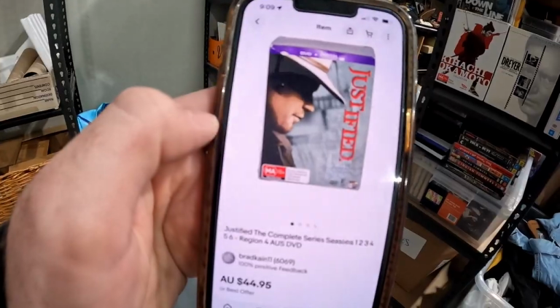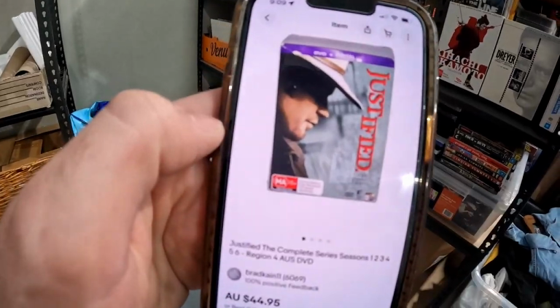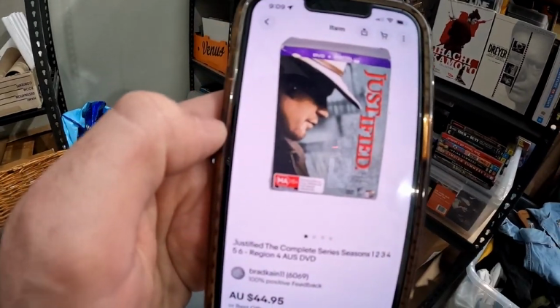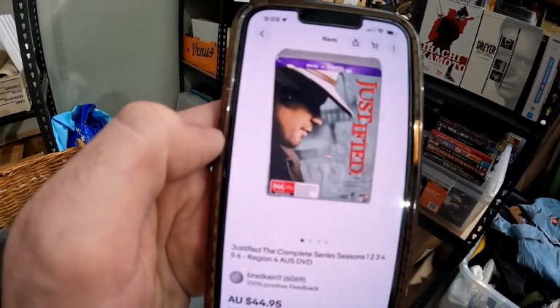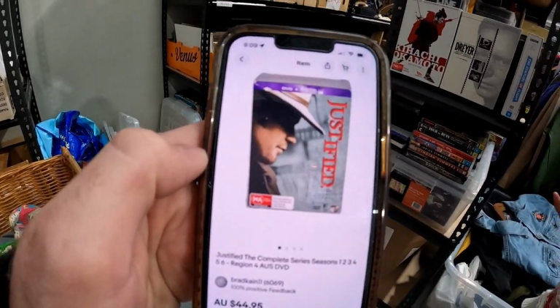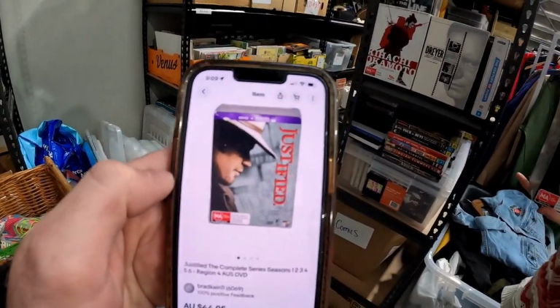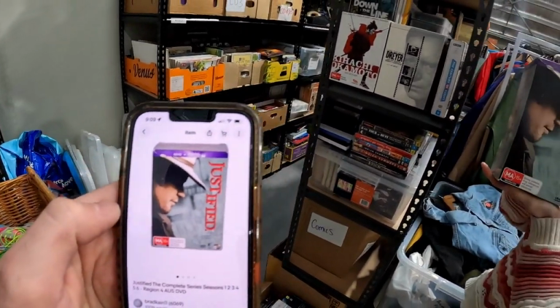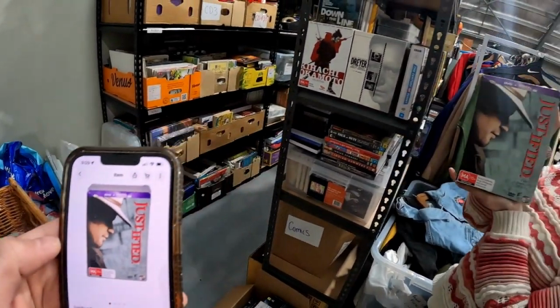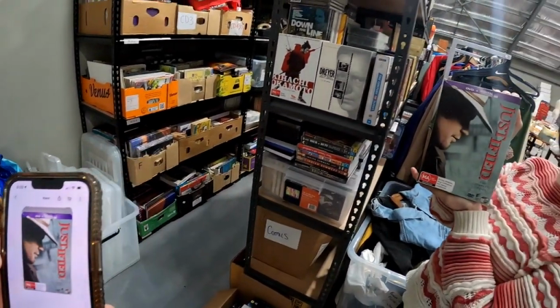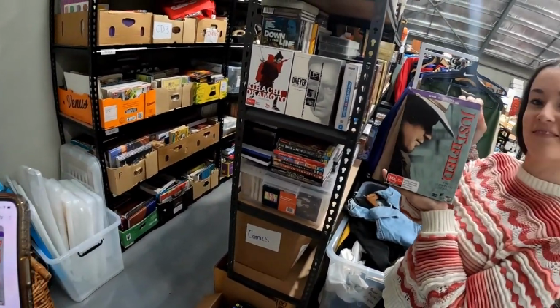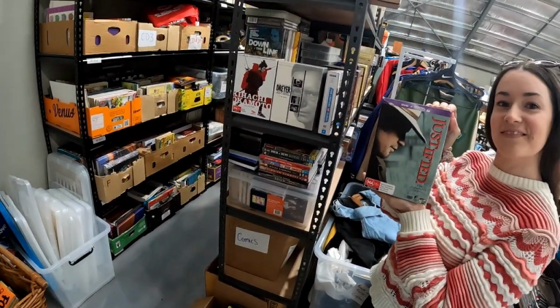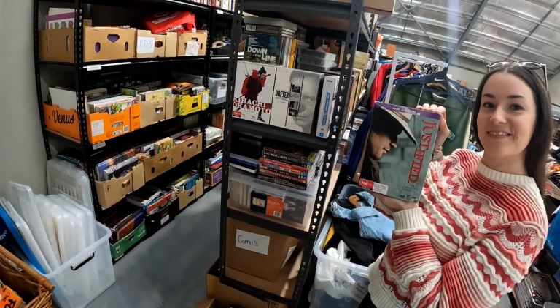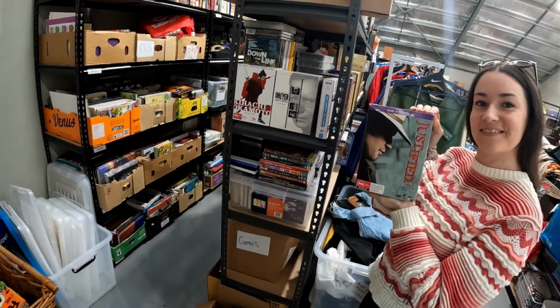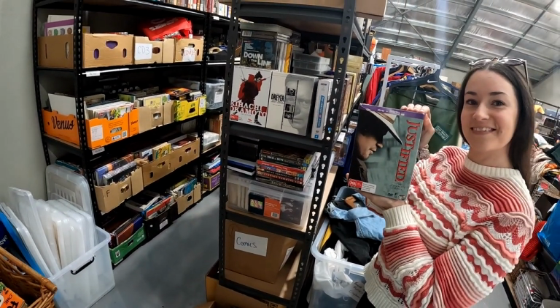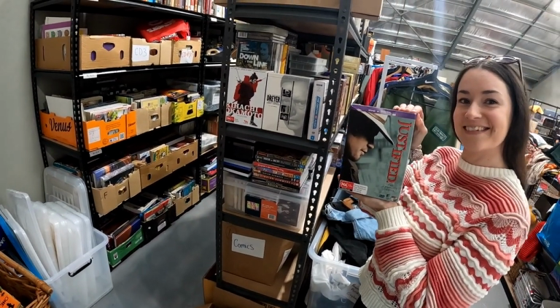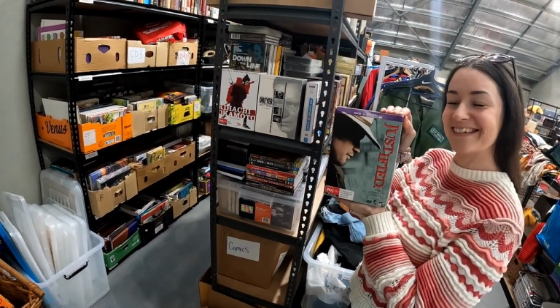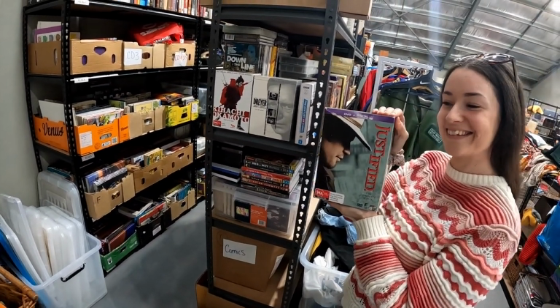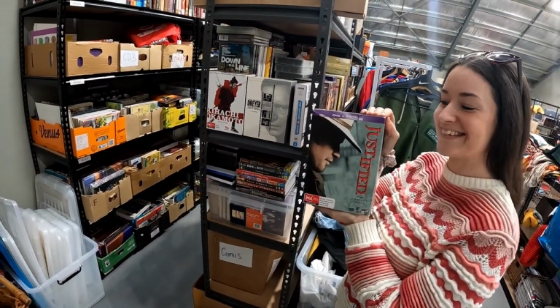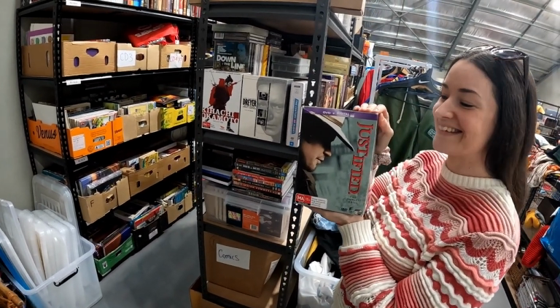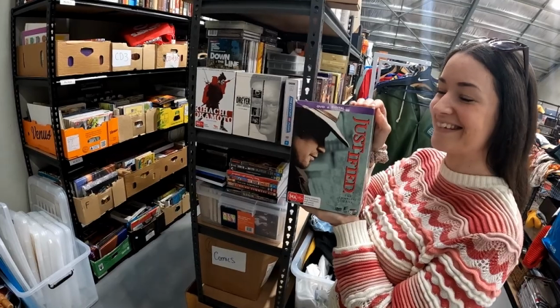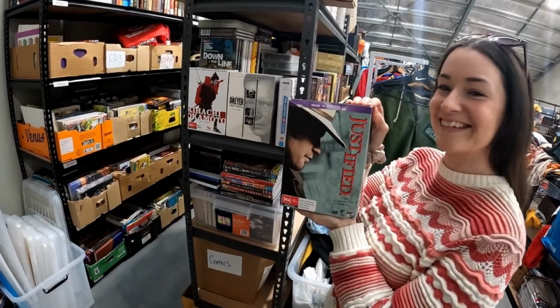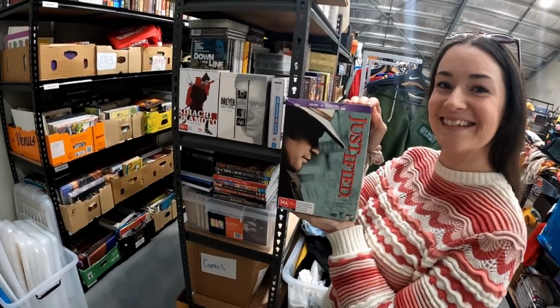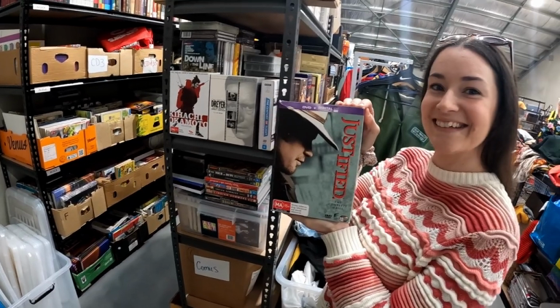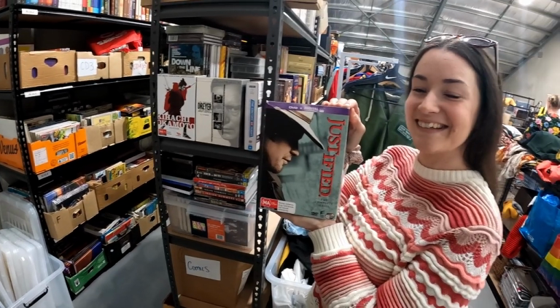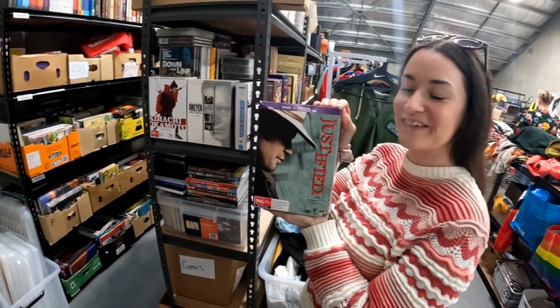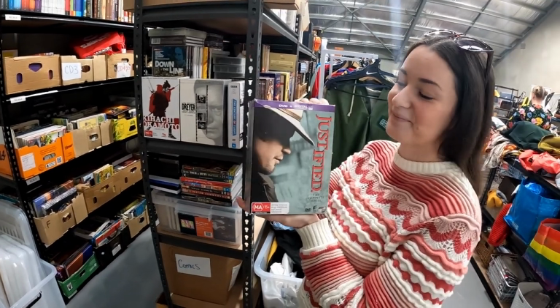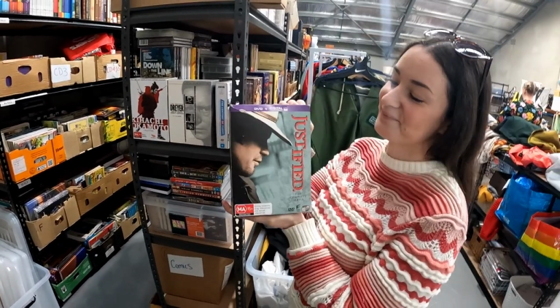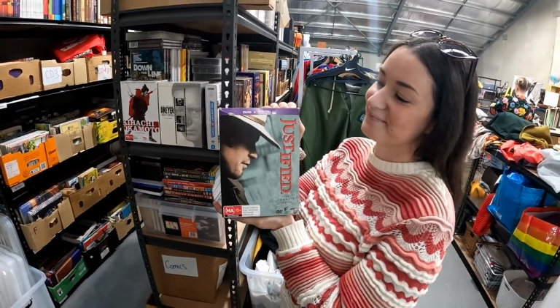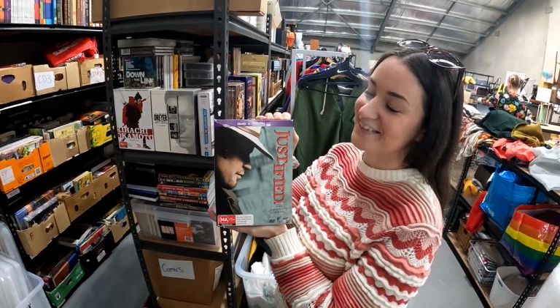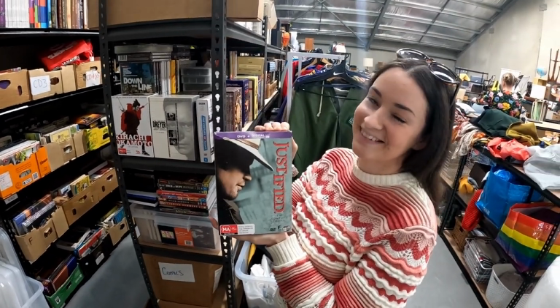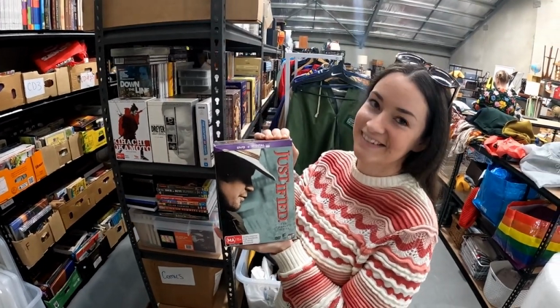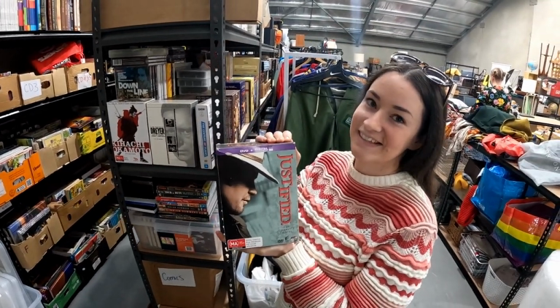Here's a better DVD set — this set of Justified: The Complete Series 1 to 6 sold for $44.95. Very happy with that one.